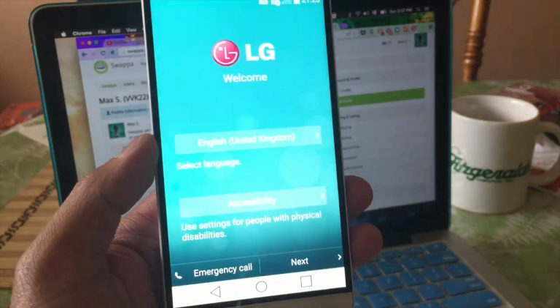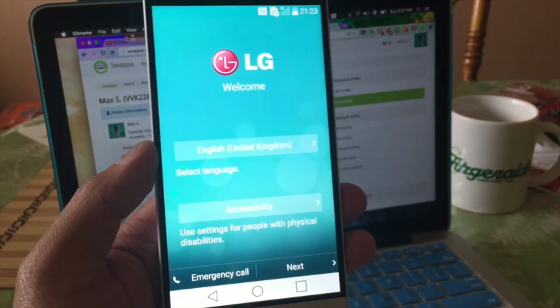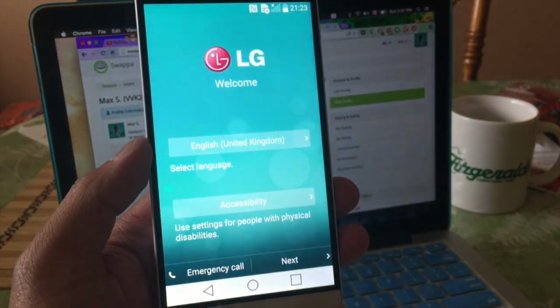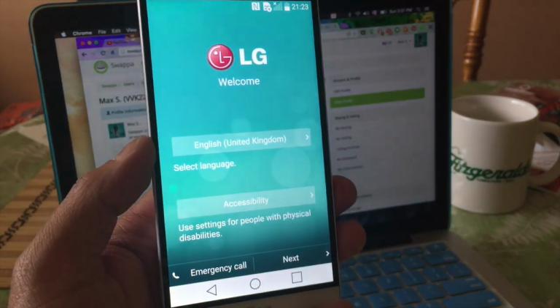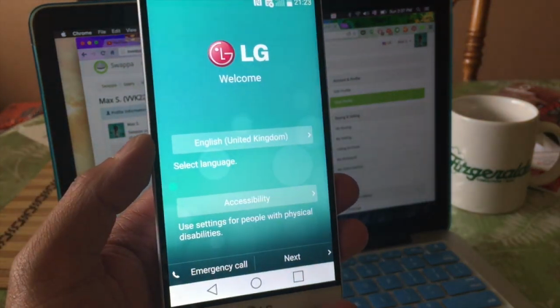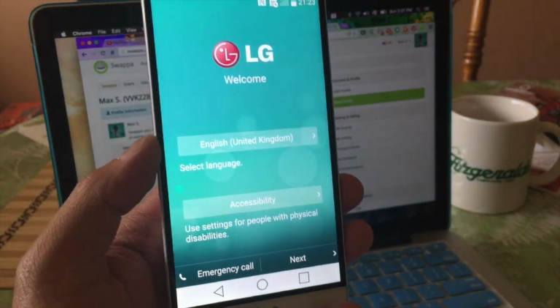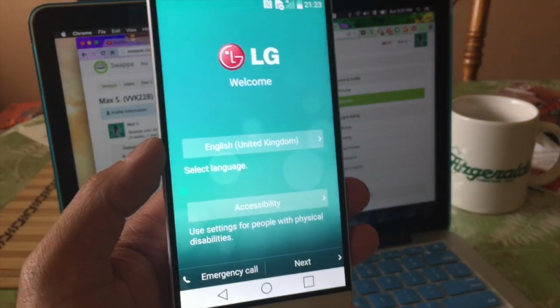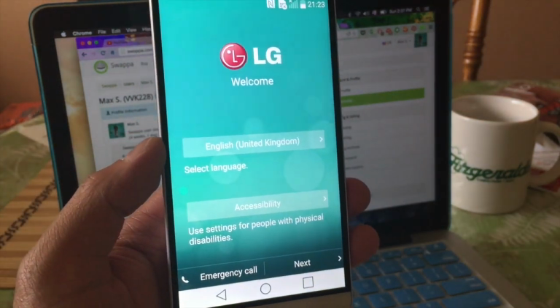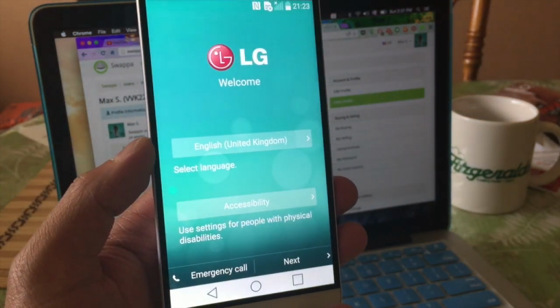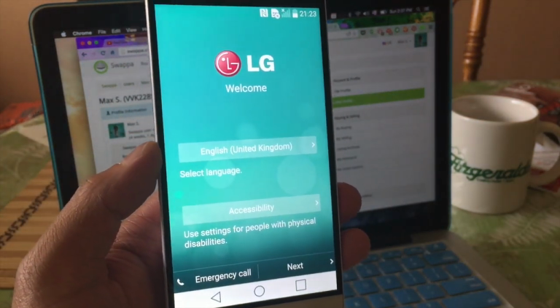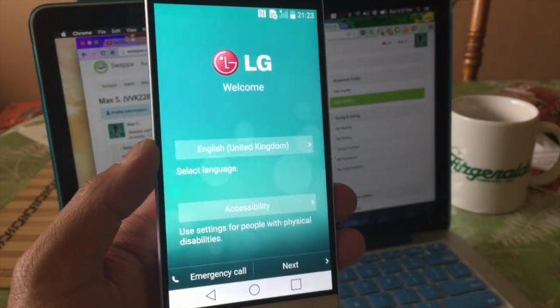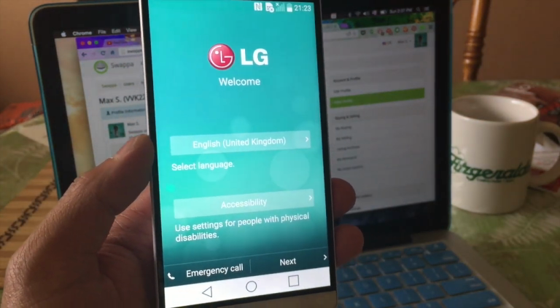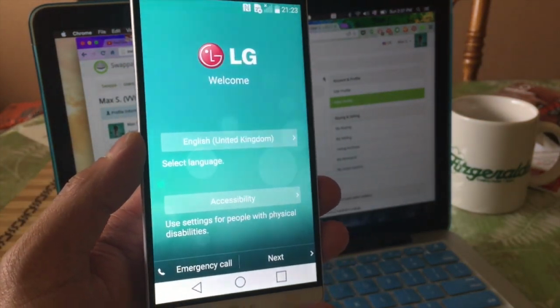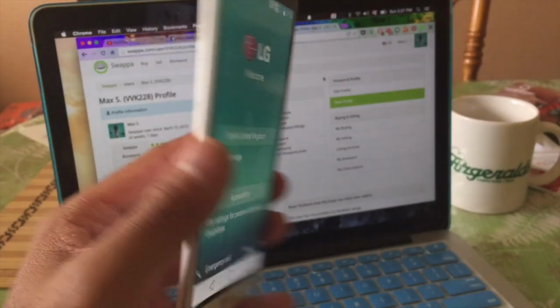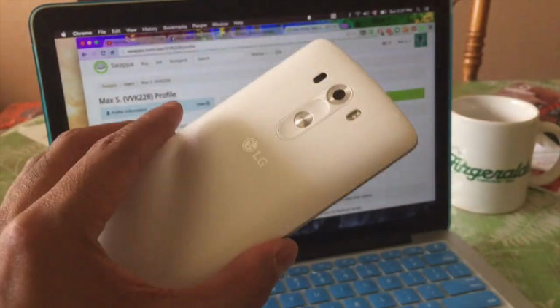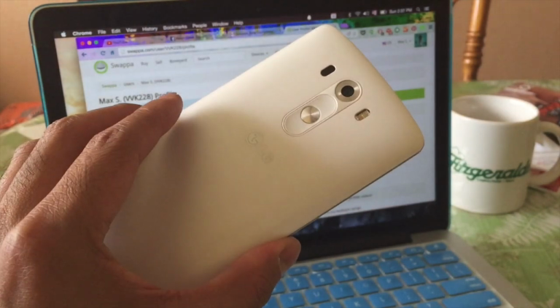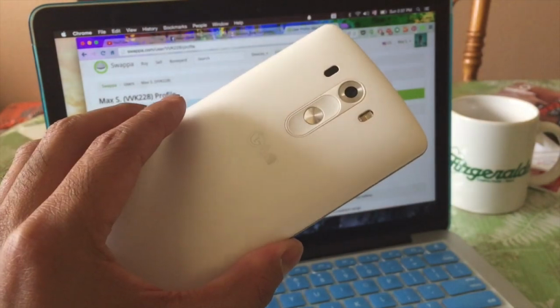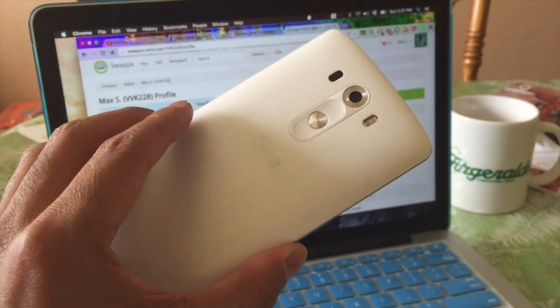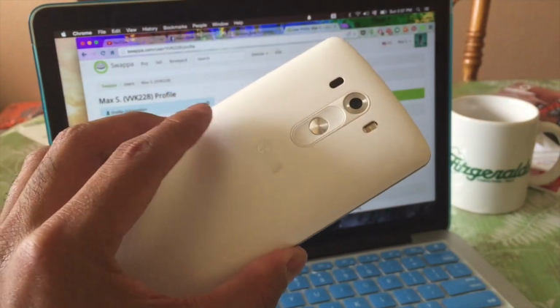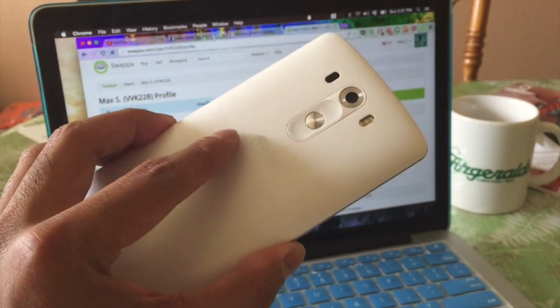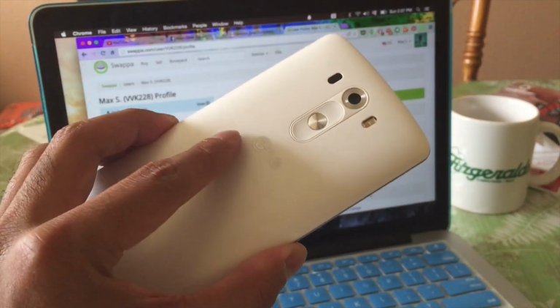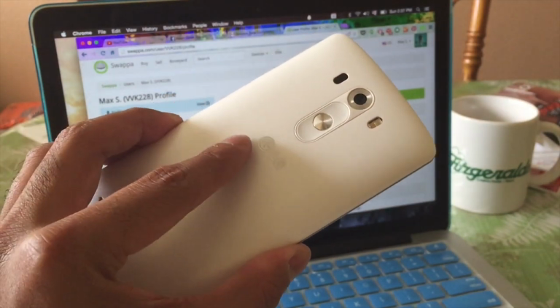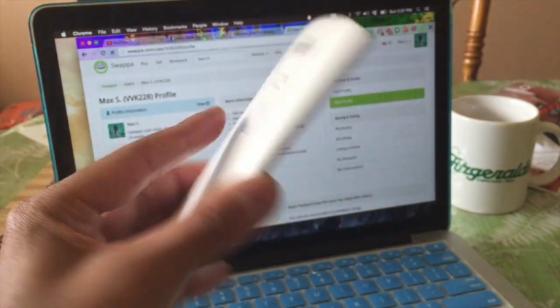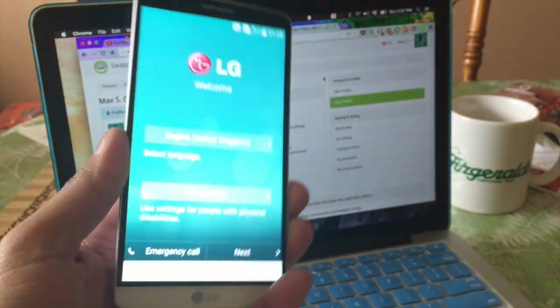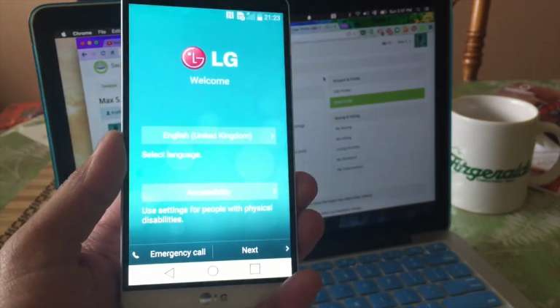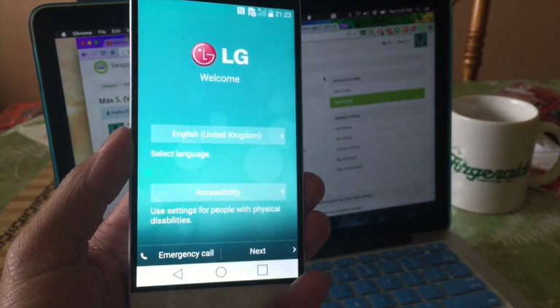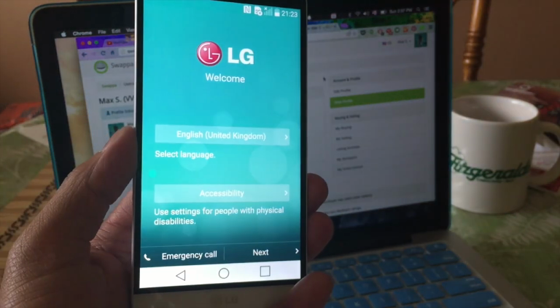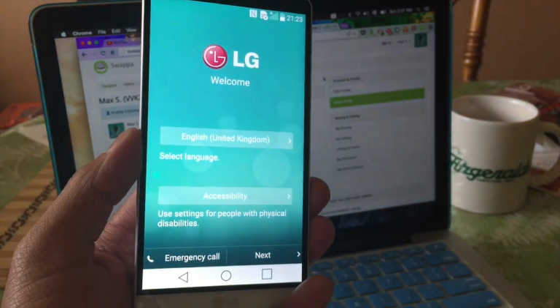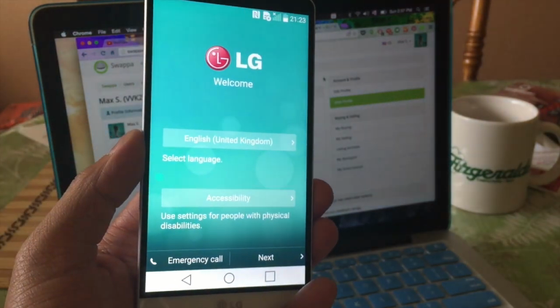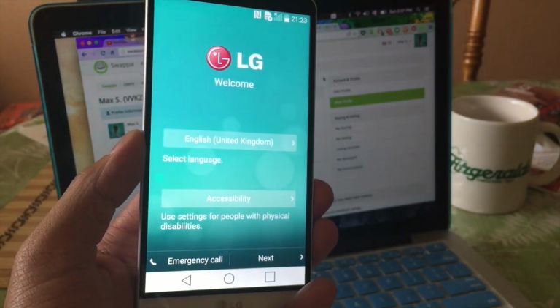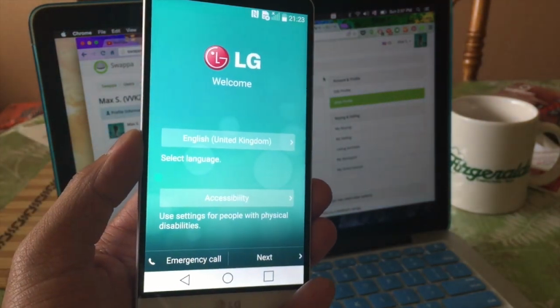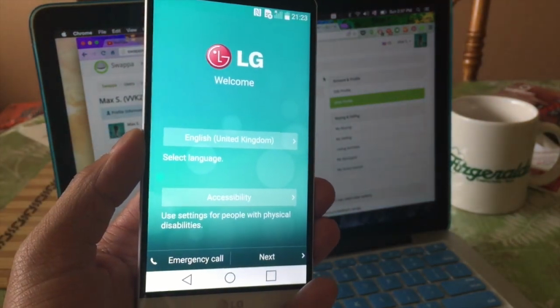Alright, well thank you guys for watching. If you guys have any questions about reformatting your LG G3, don't forget to leave us a comment. Thank you guys for watching. Bye bye.